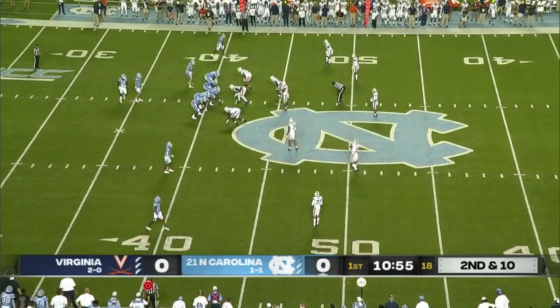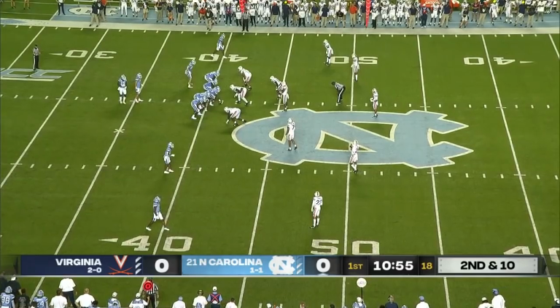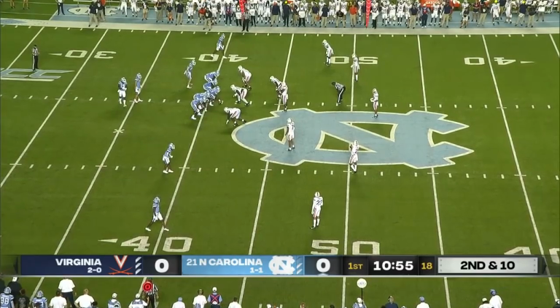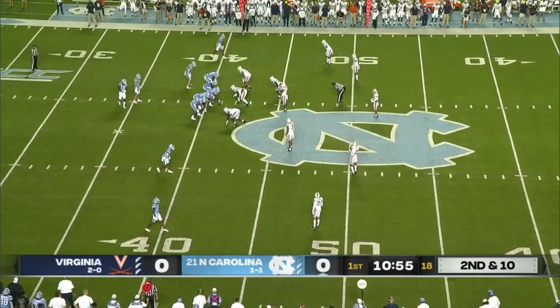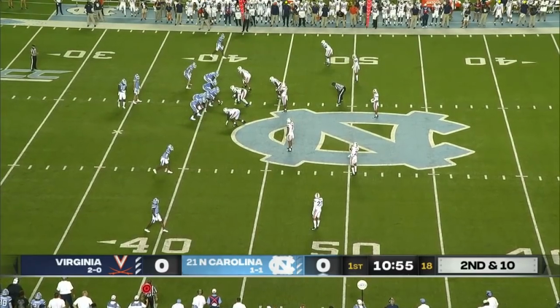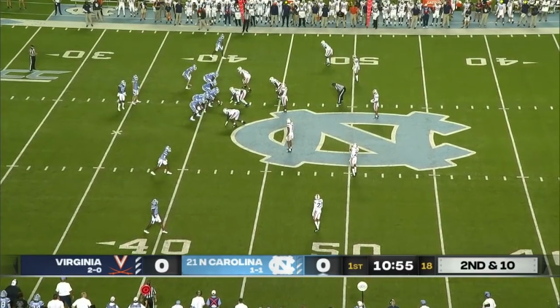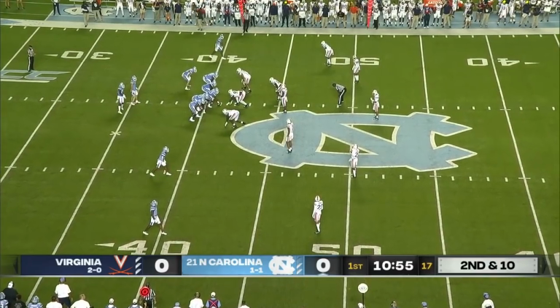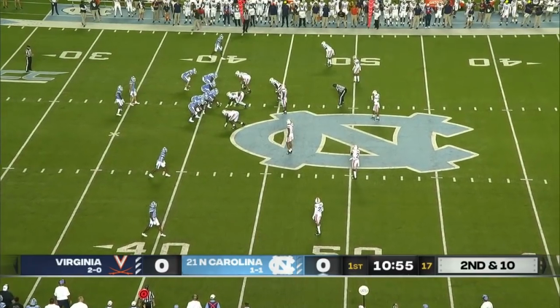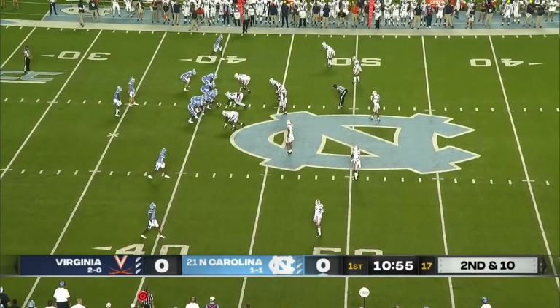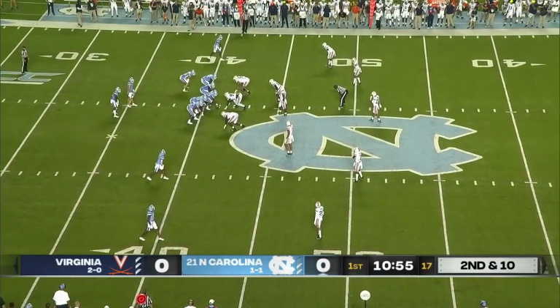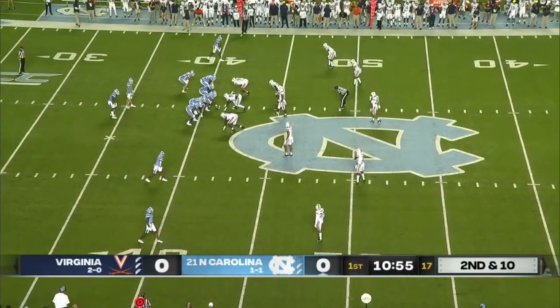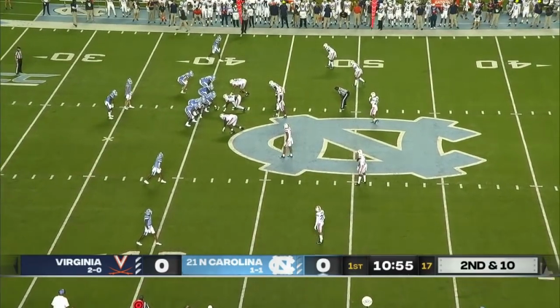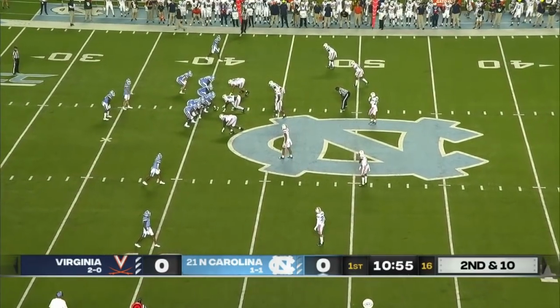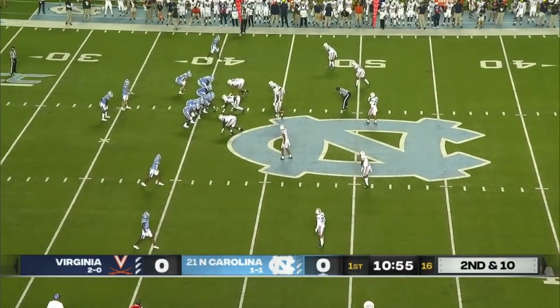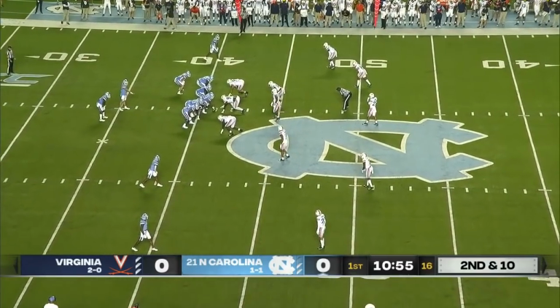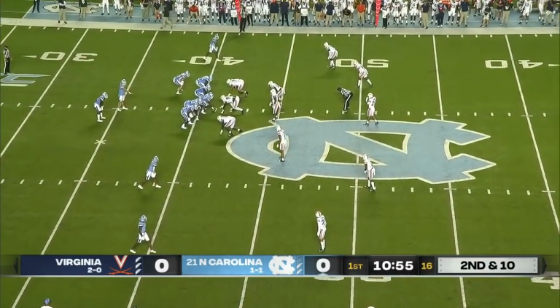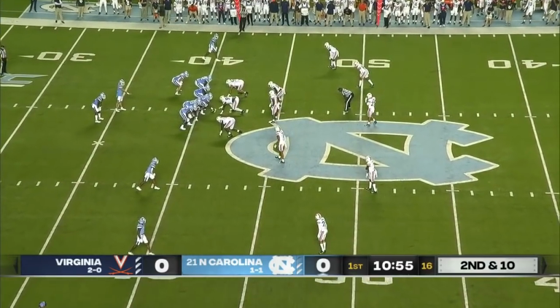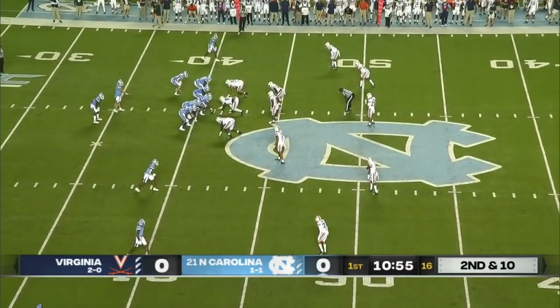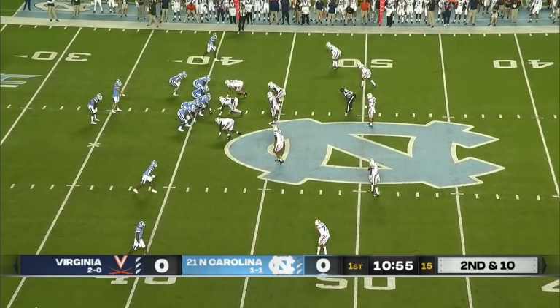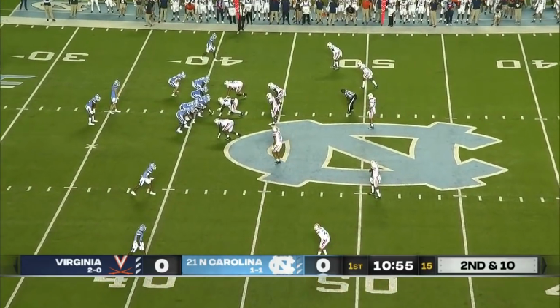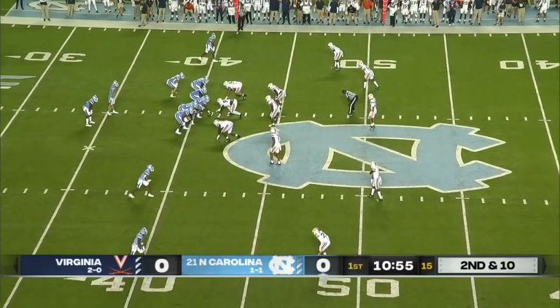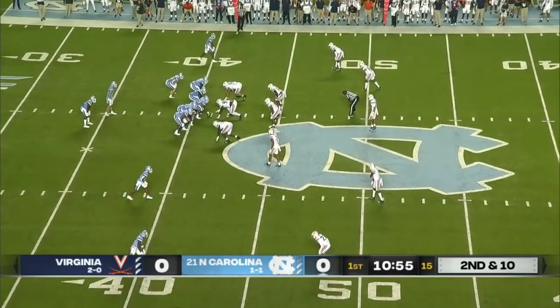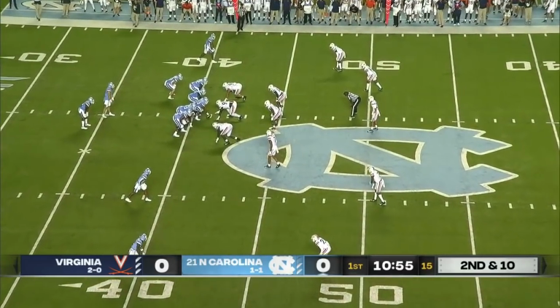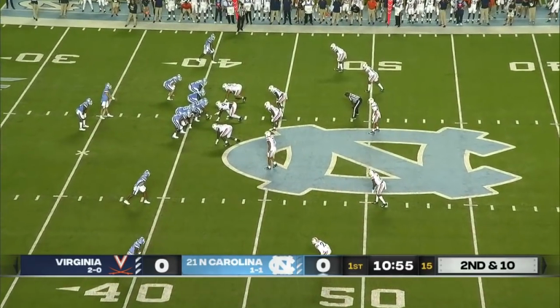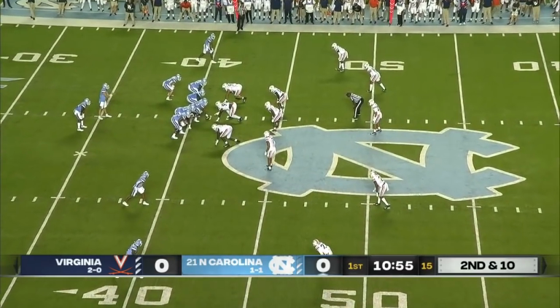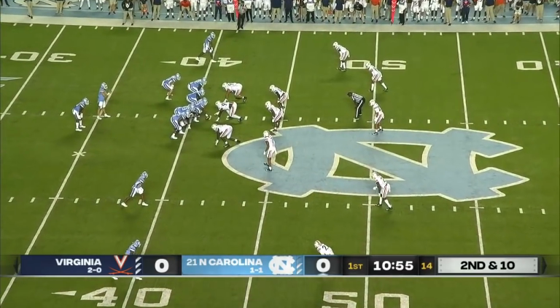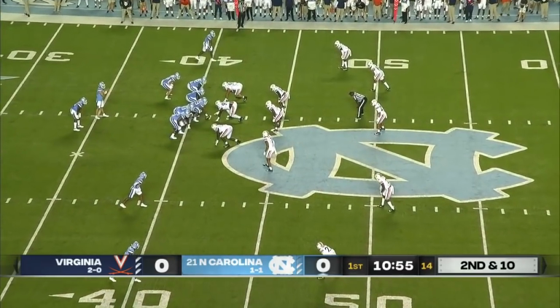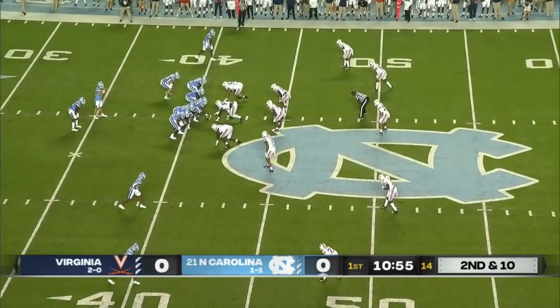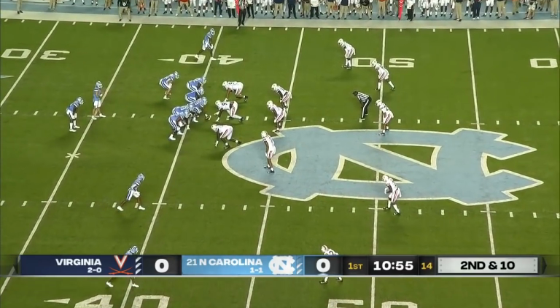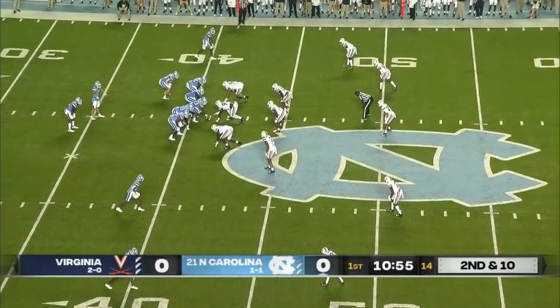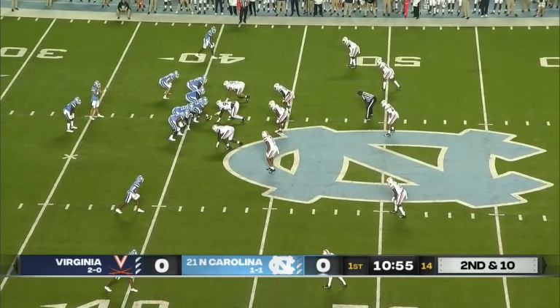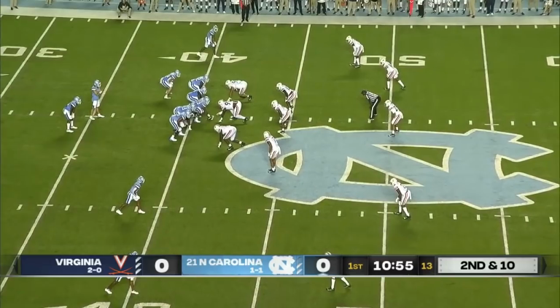It was interesting to see the end of it. Almost like Downs thought he was going to get a pass interference call and kind of stopped running.